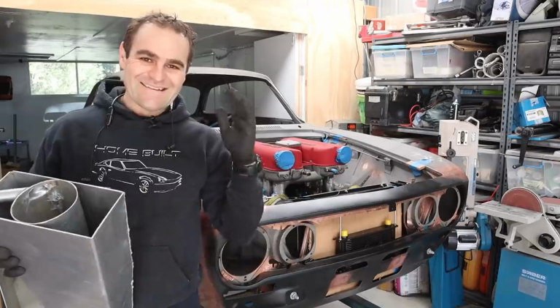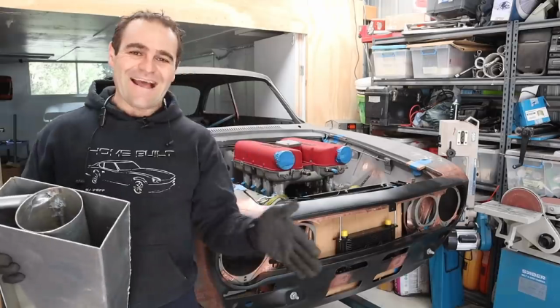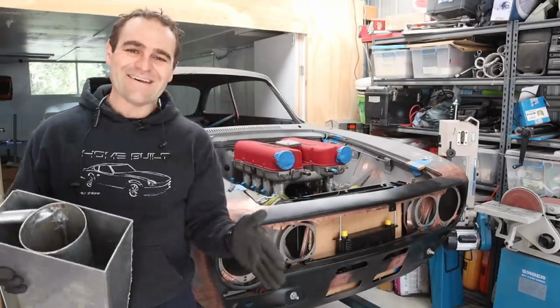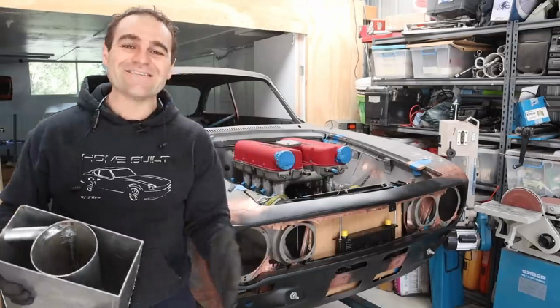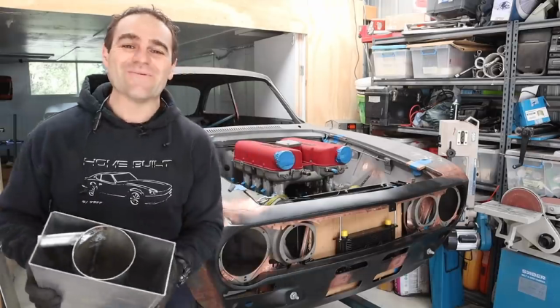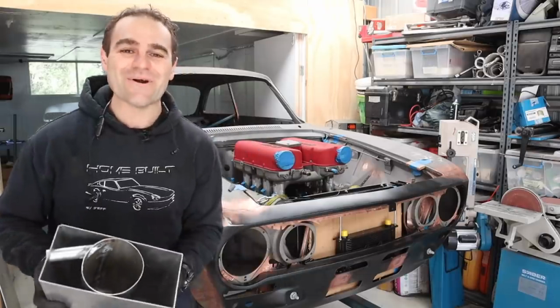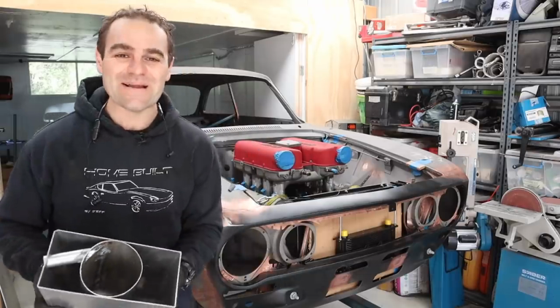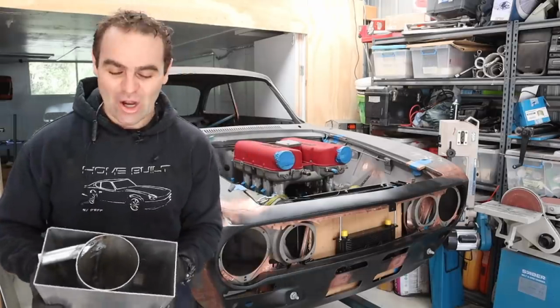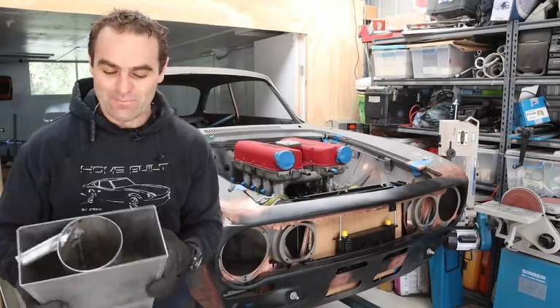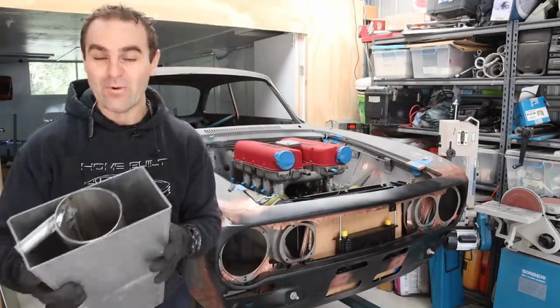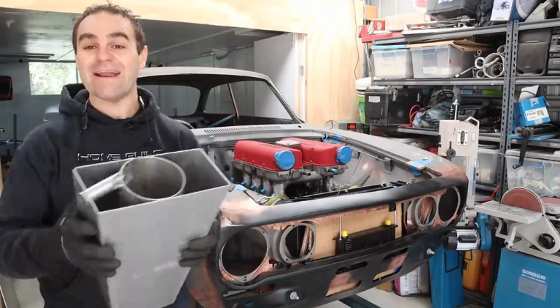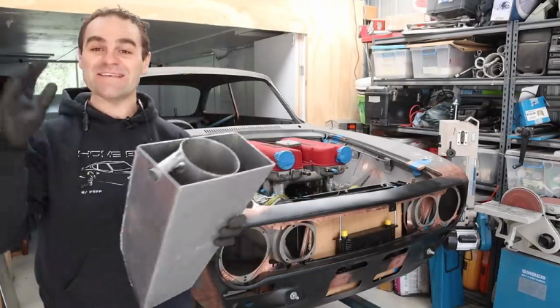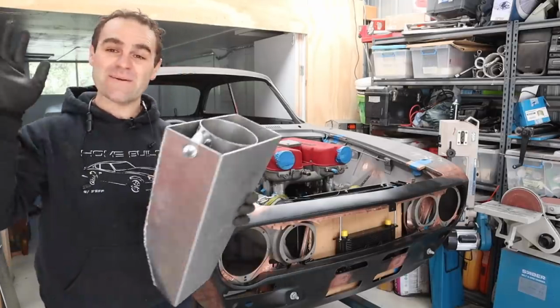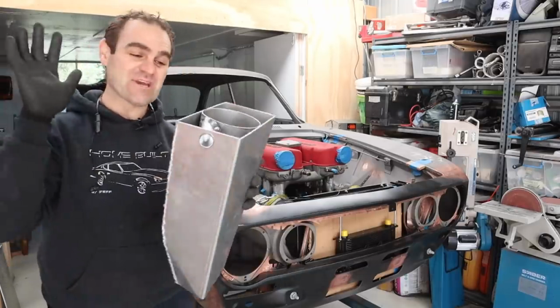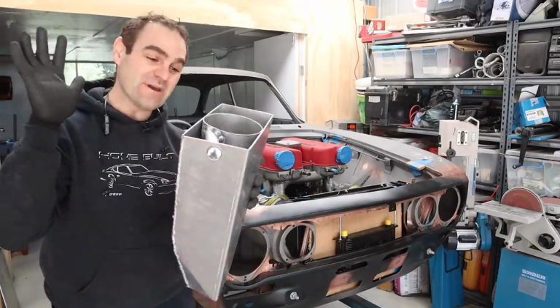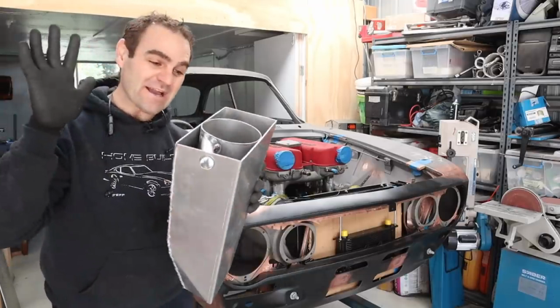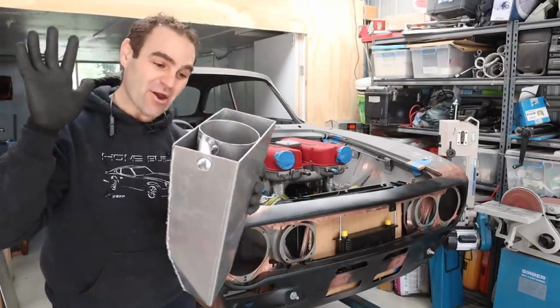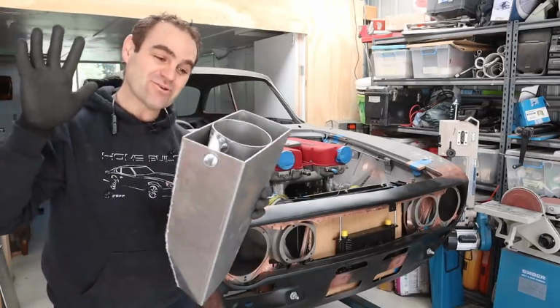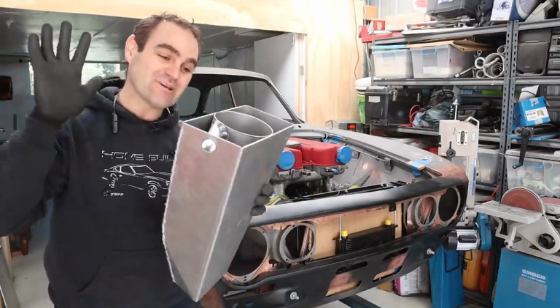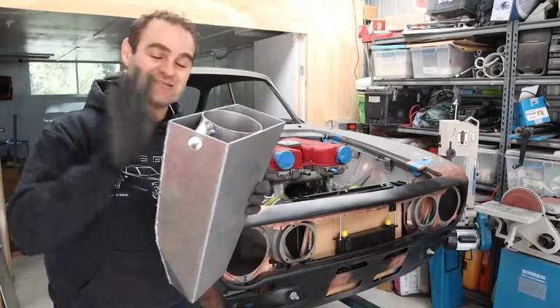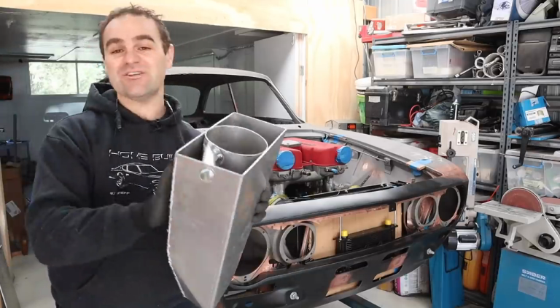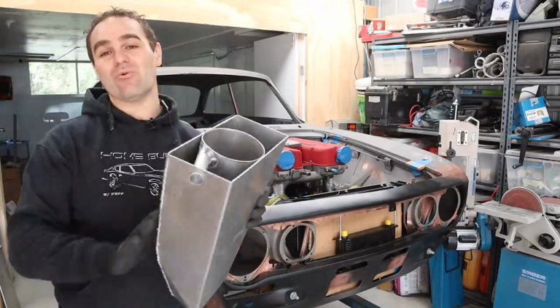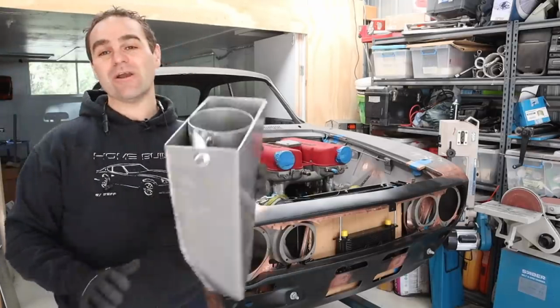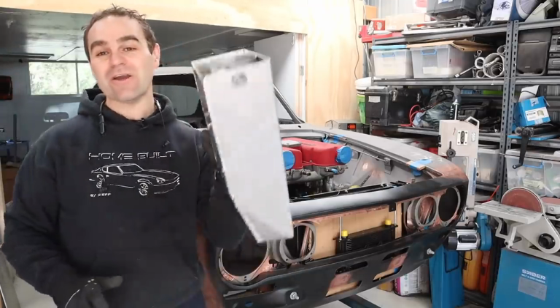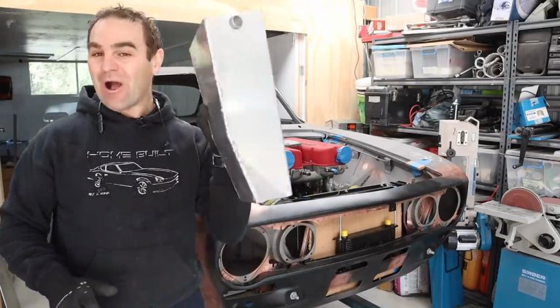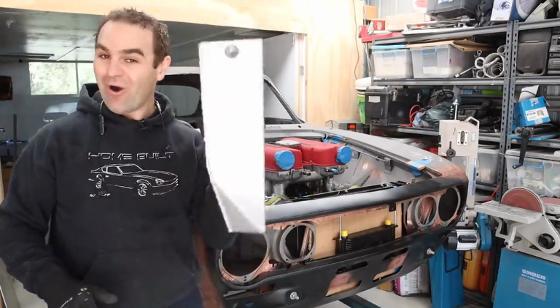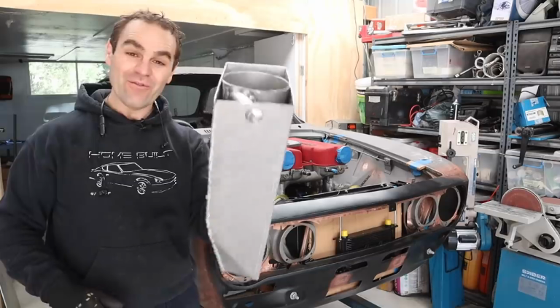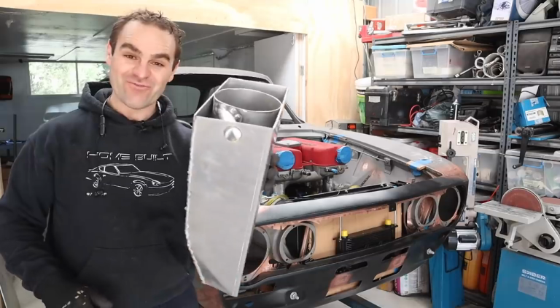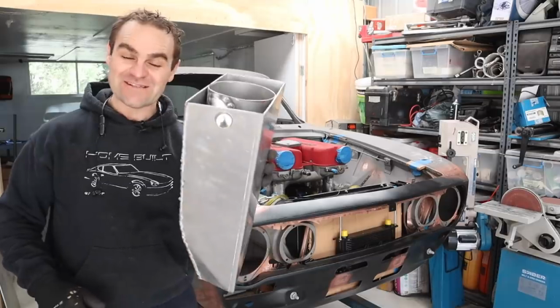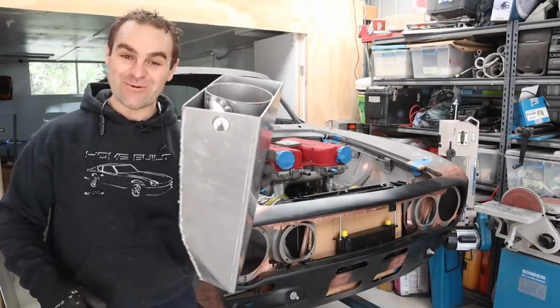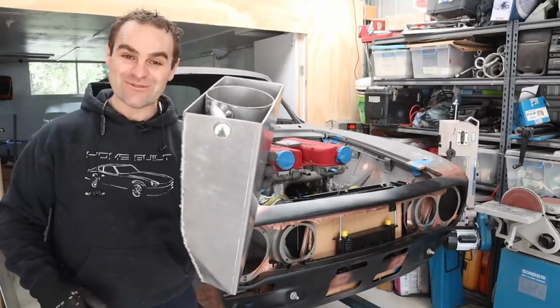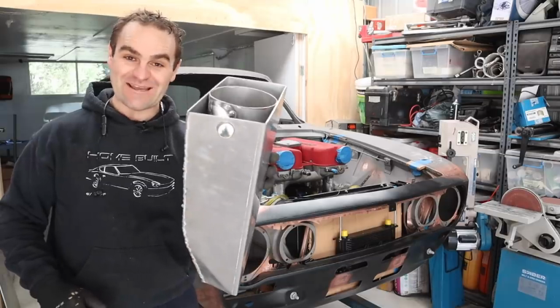Hey guys, welcome back to Home Built, and in this episode we are going to continue work on the dry sump oil tank.